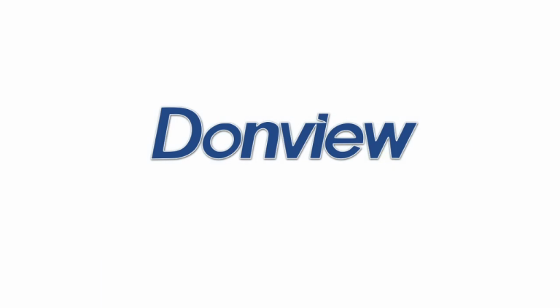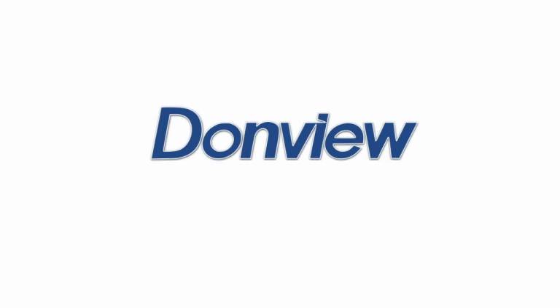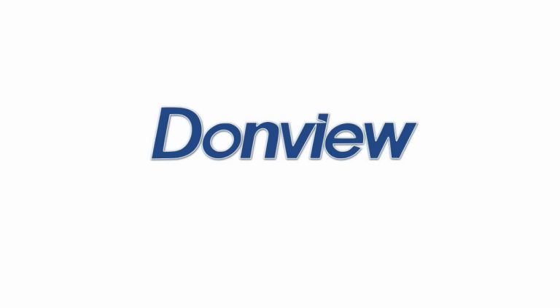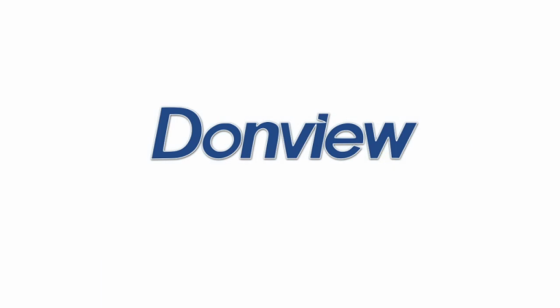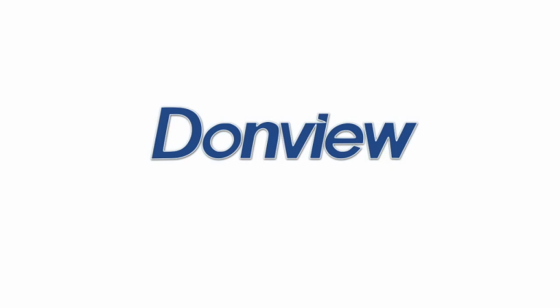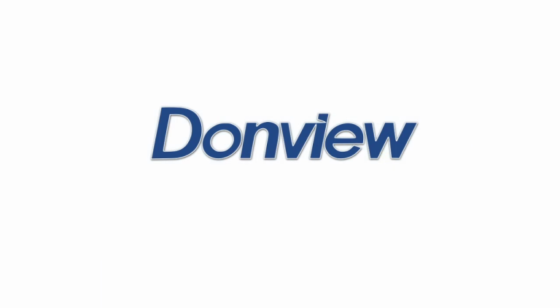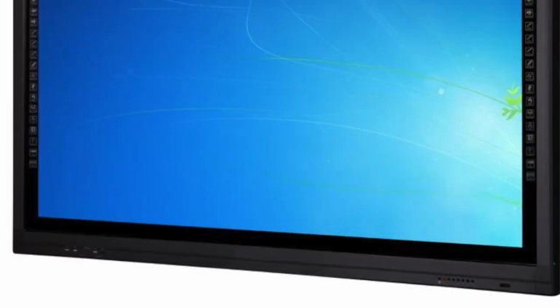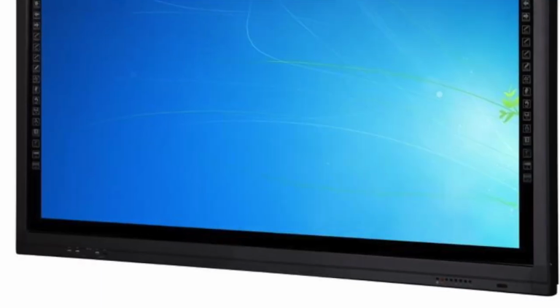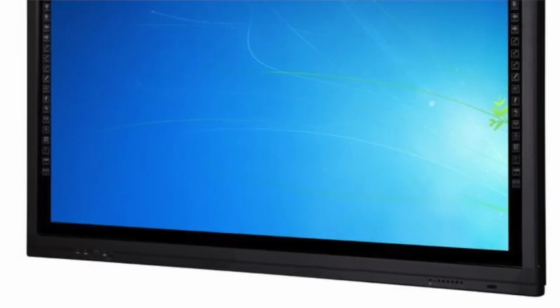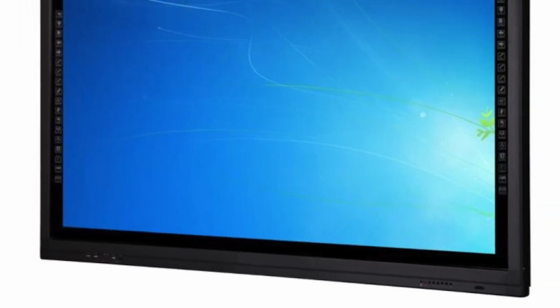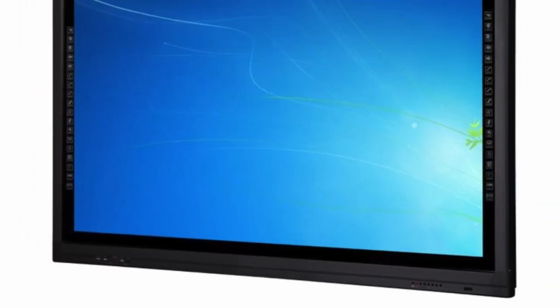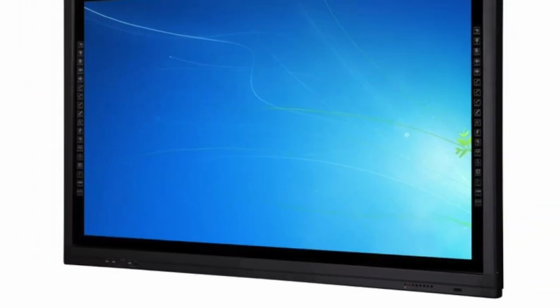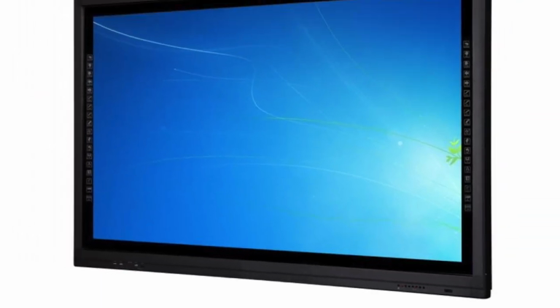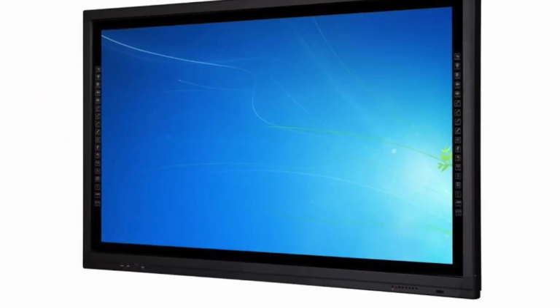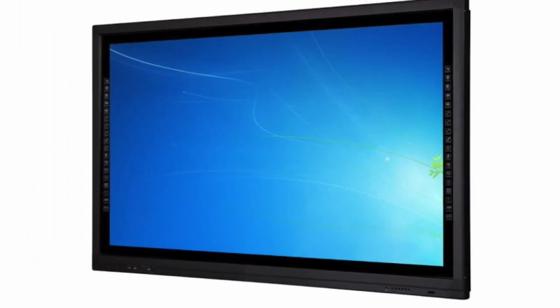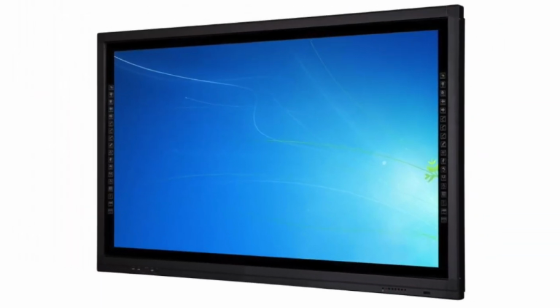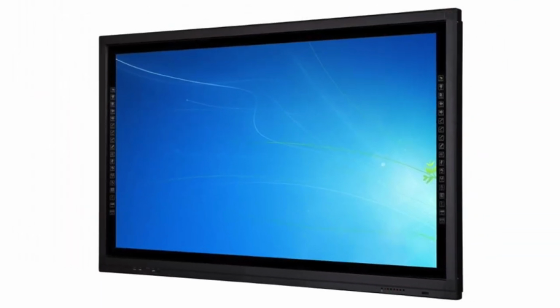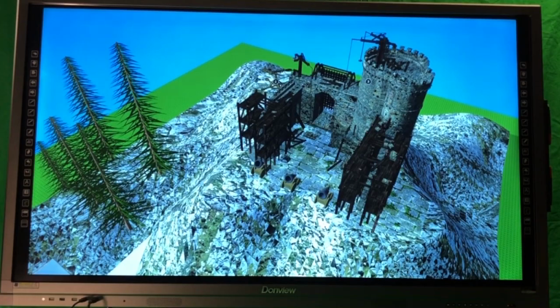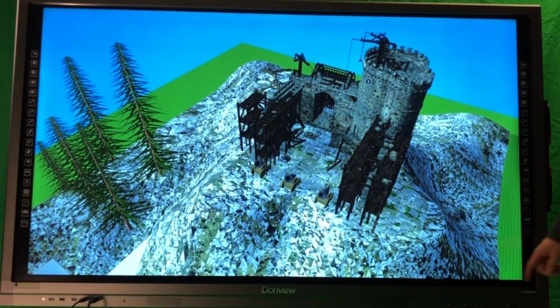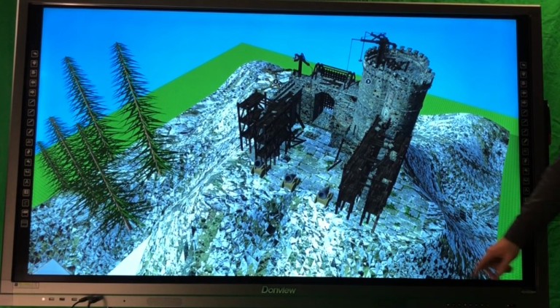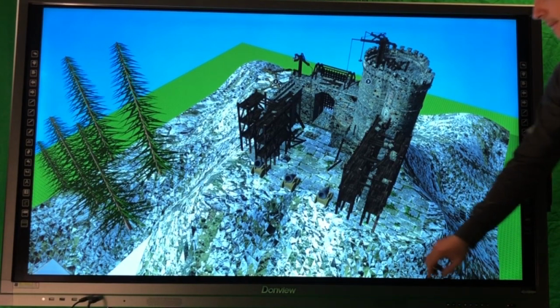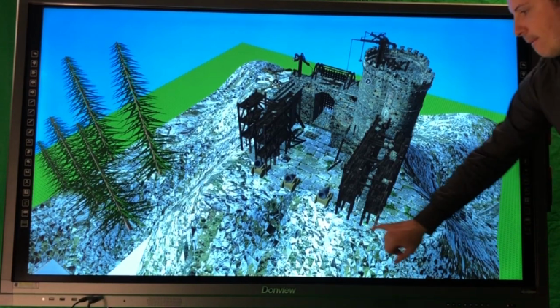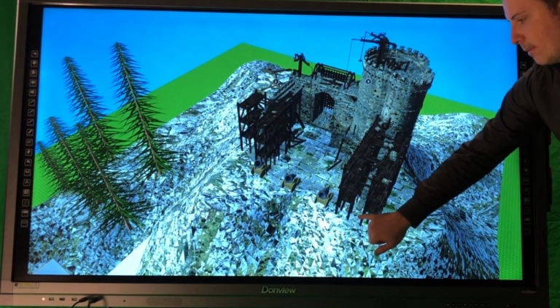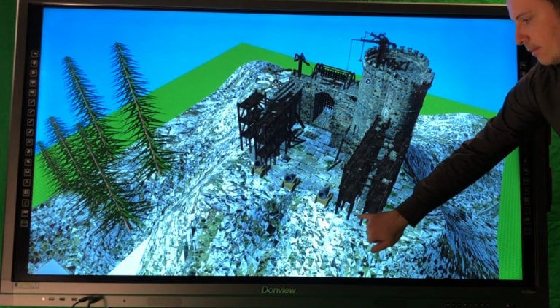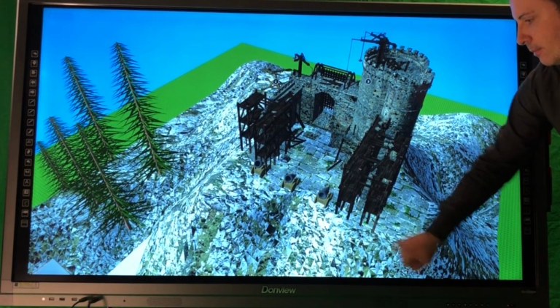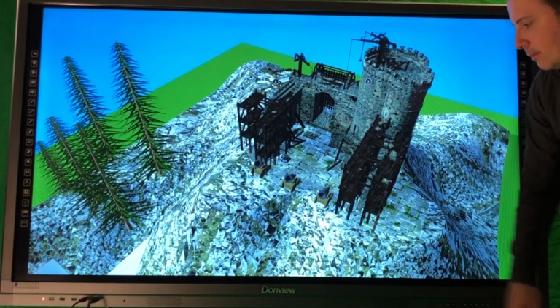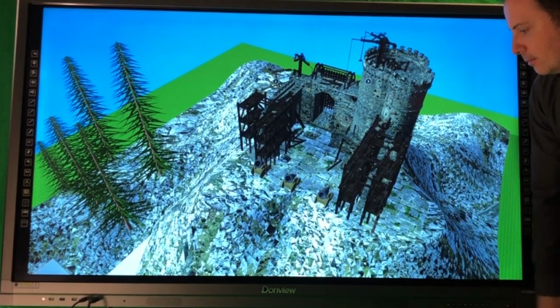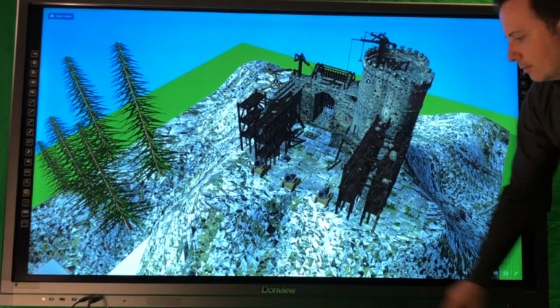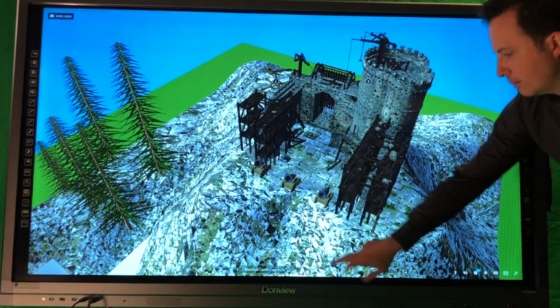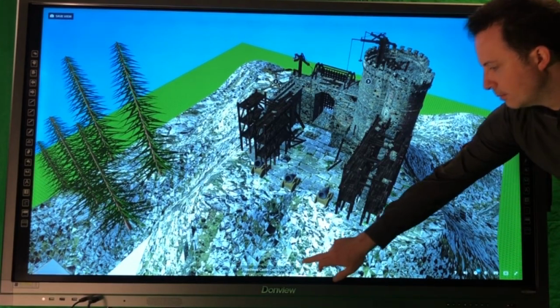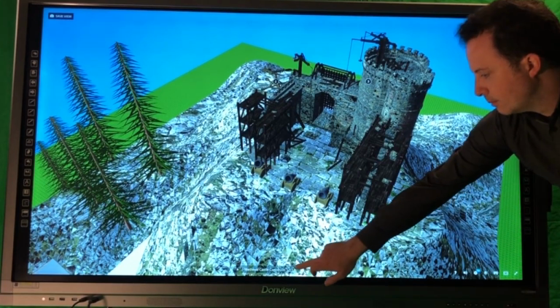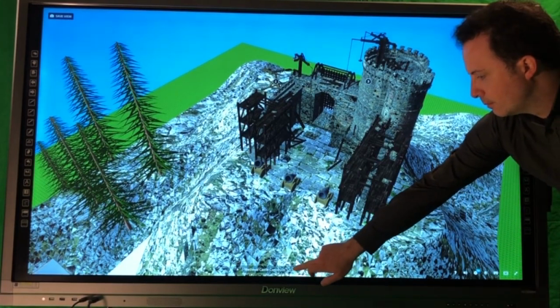Donvue Interactive Panels are an affordable, high-quality display solution for your classroom that's more than just the display.